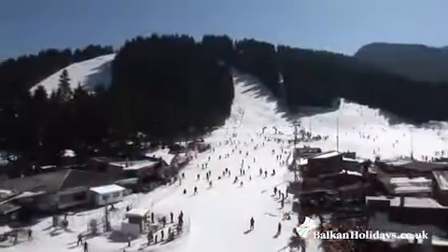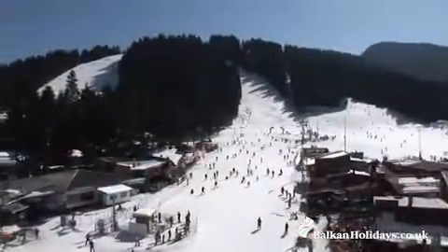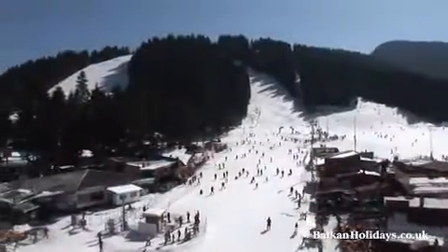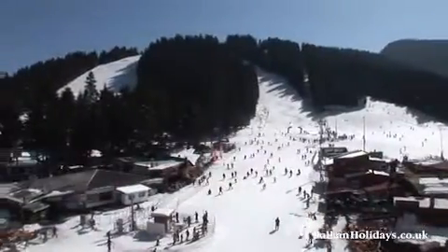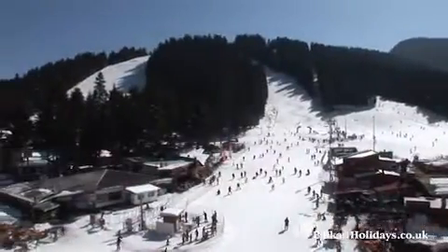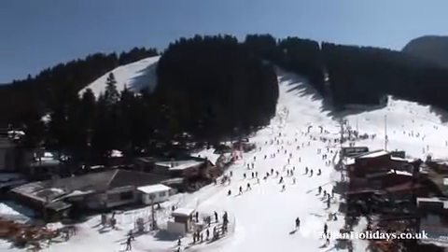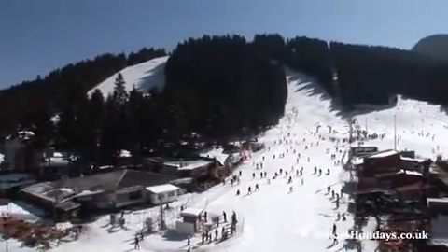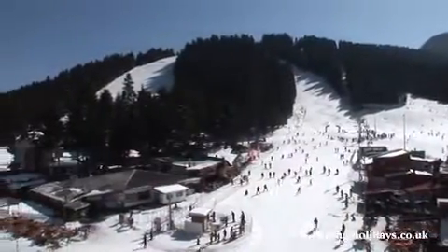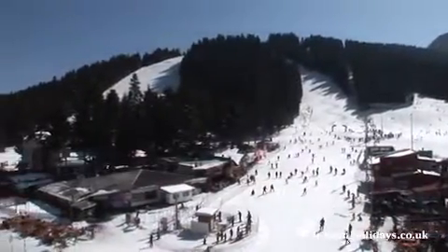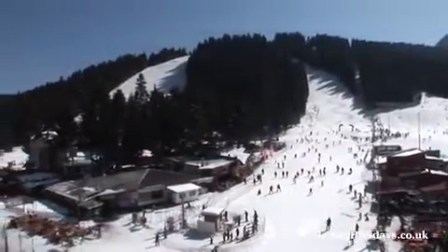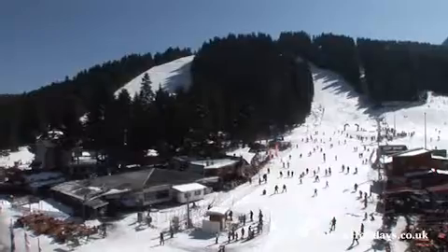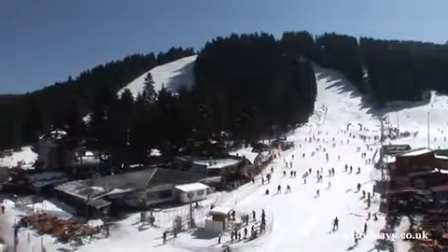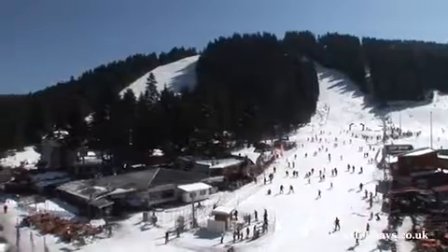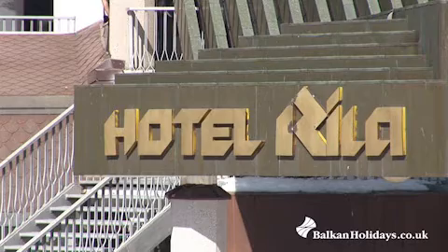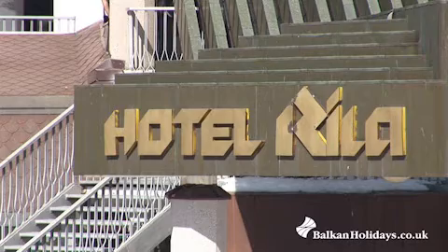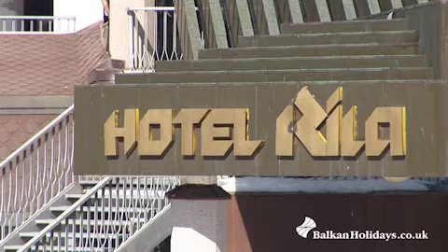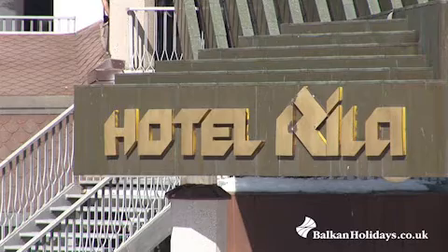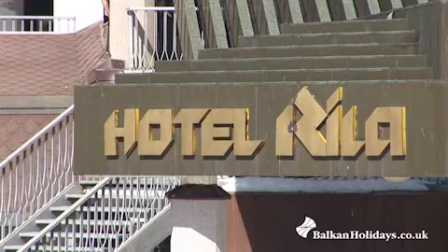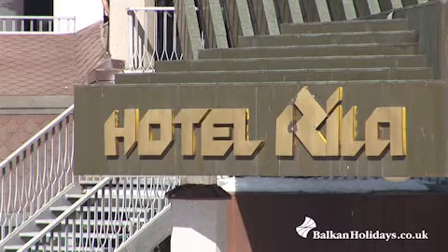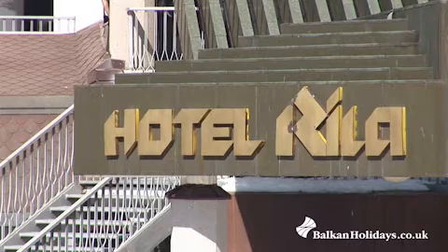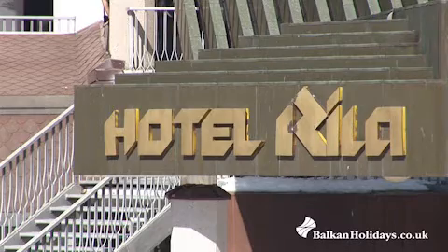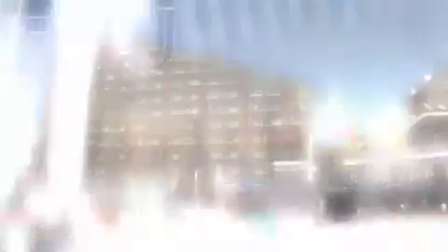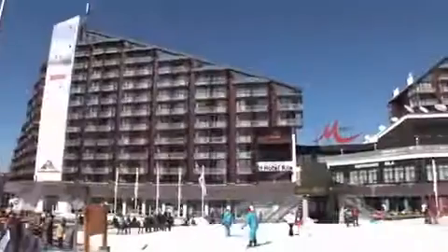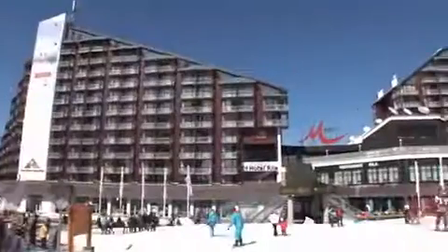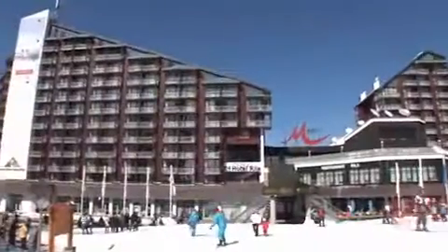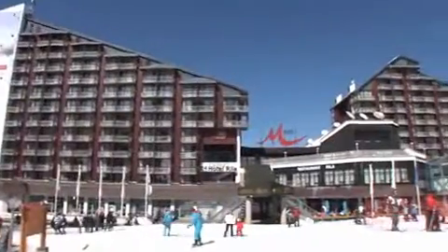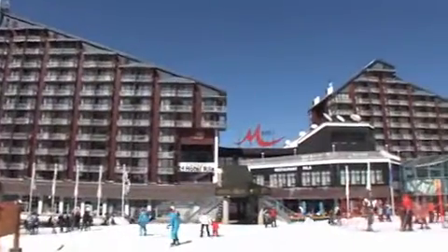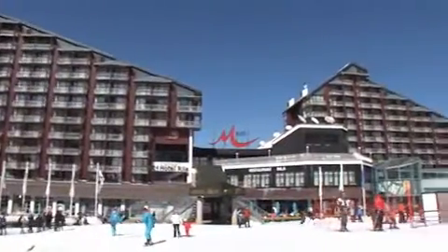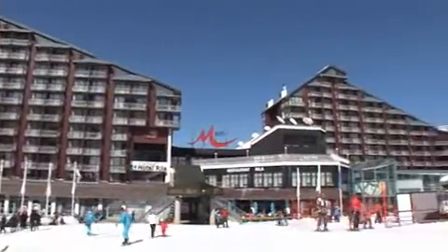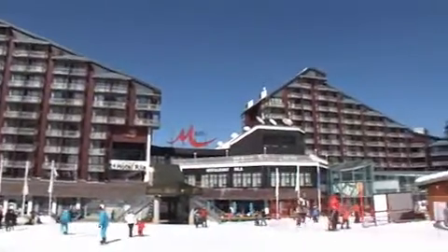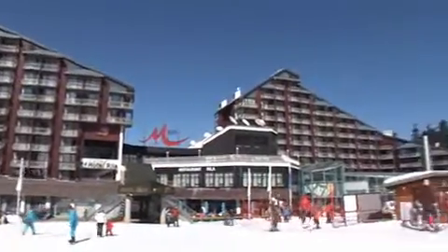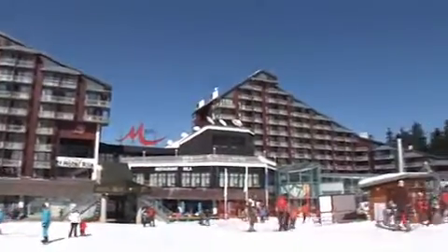The prime location of the Rilla Hotel and its great facilities make it an excellent choice for your skiing holiday.